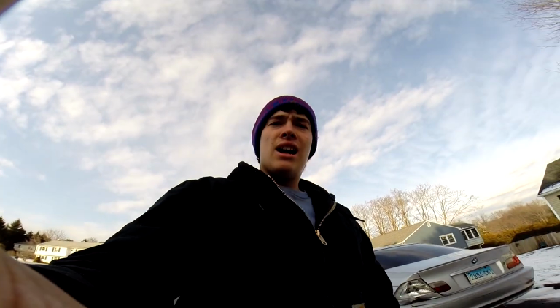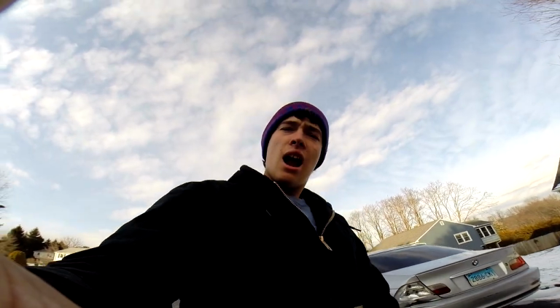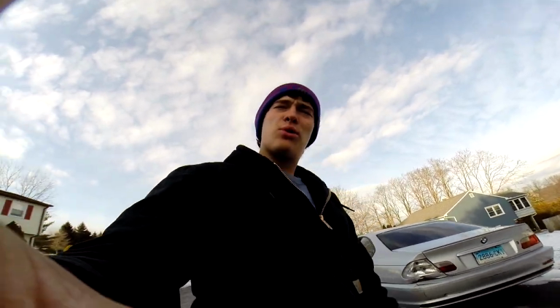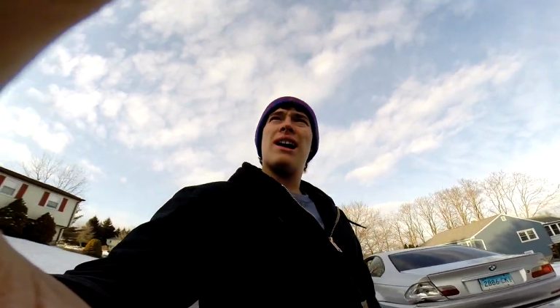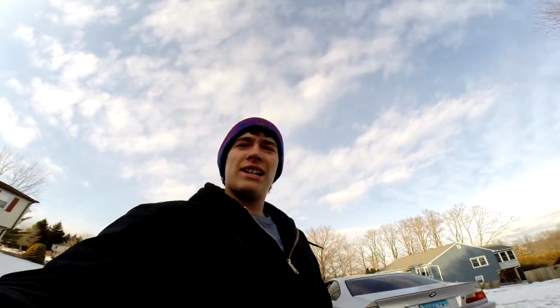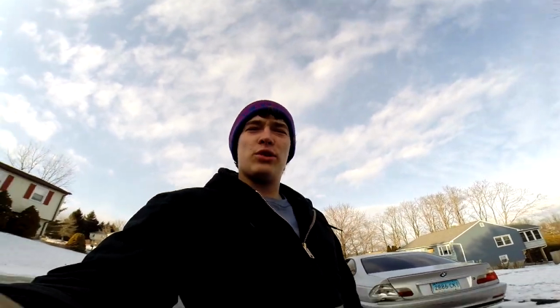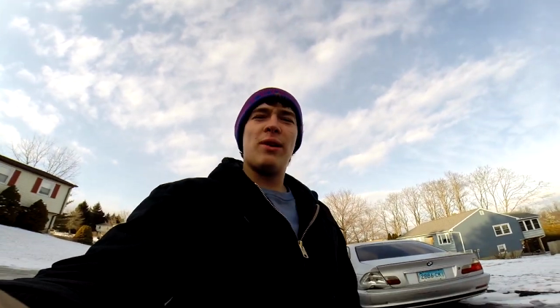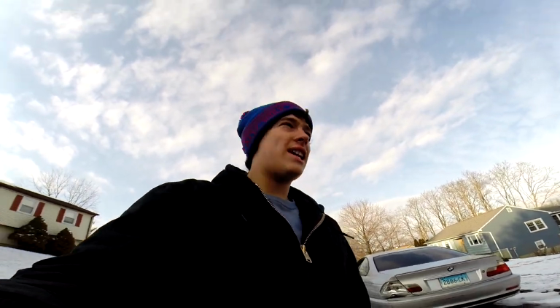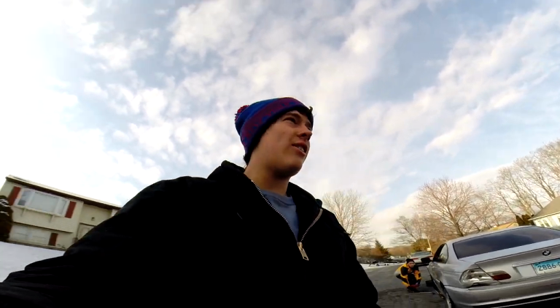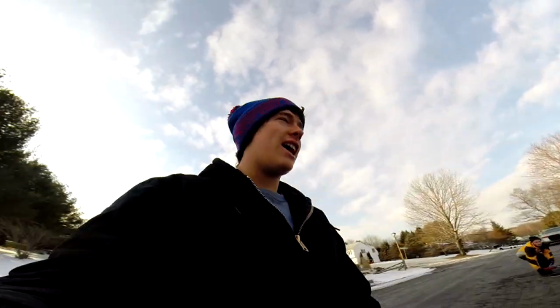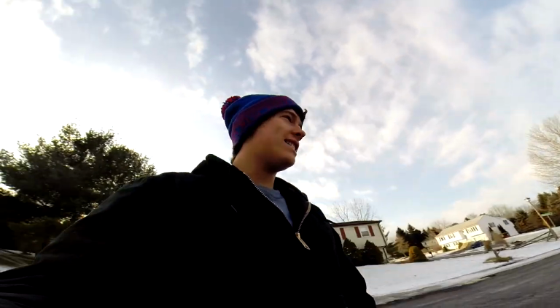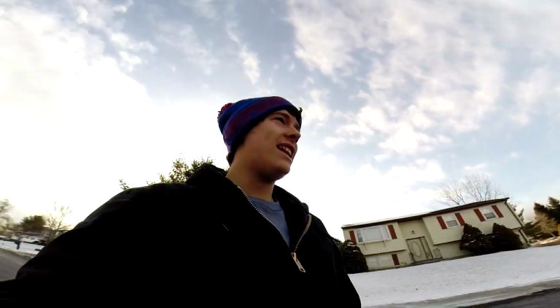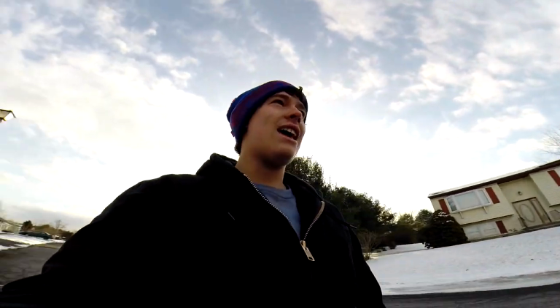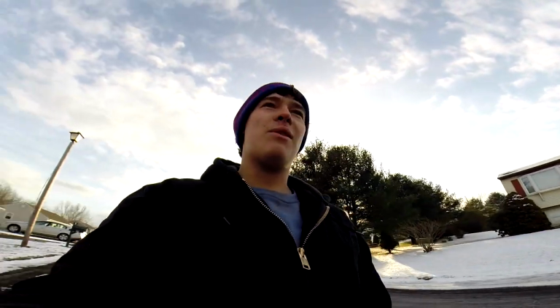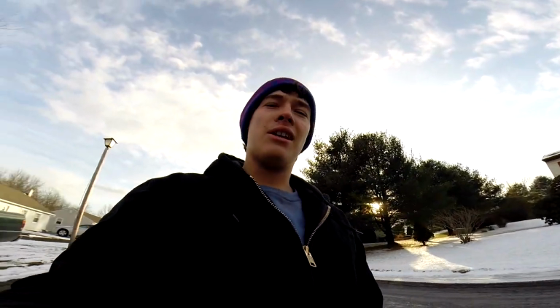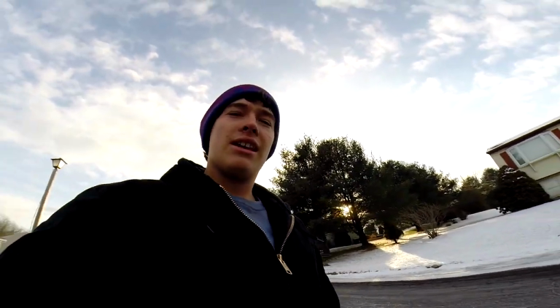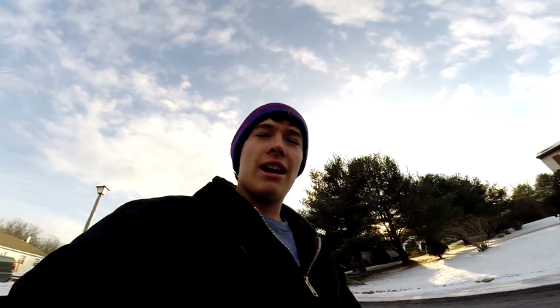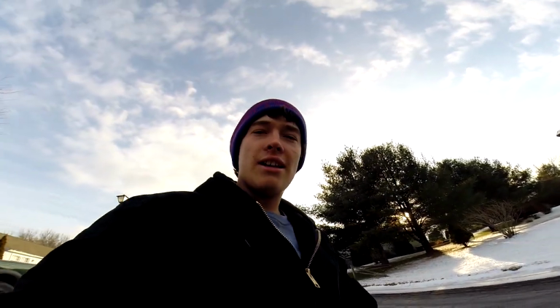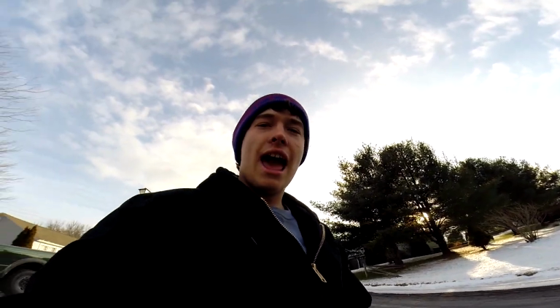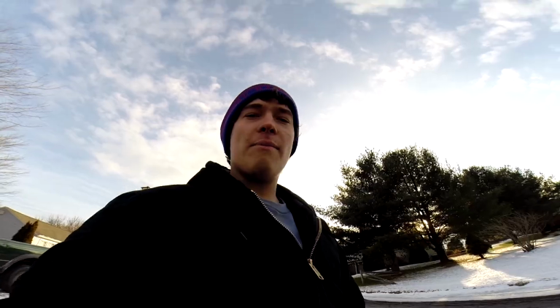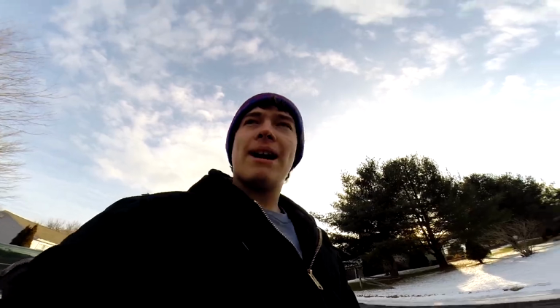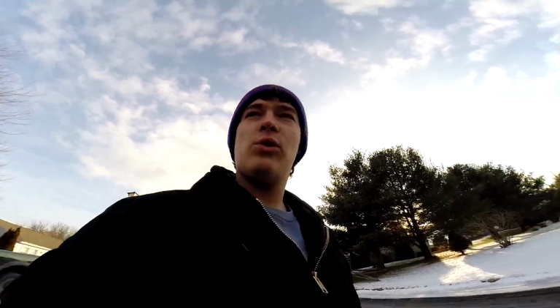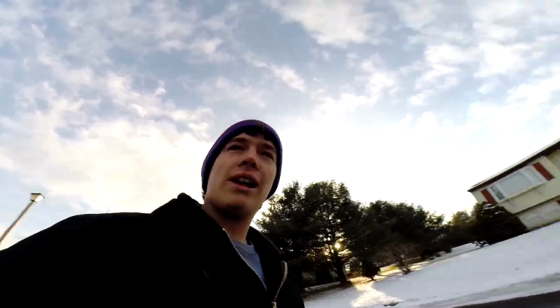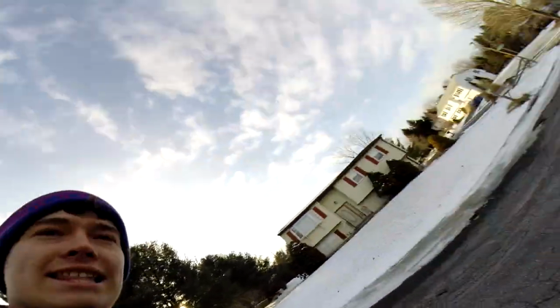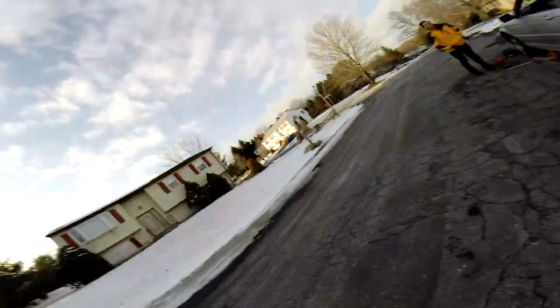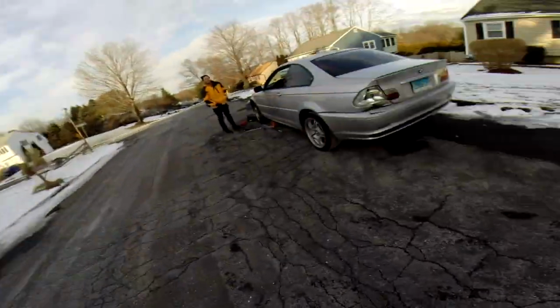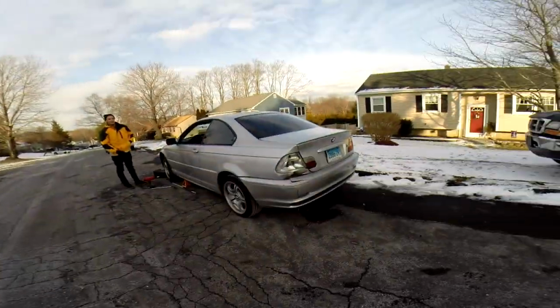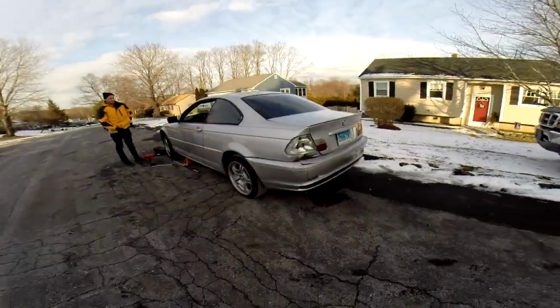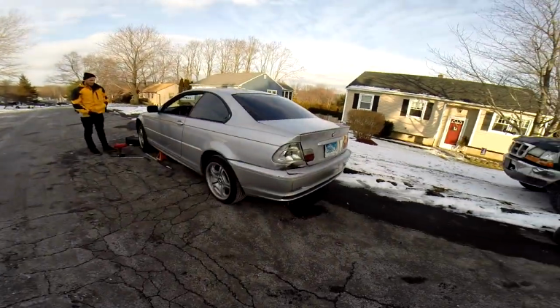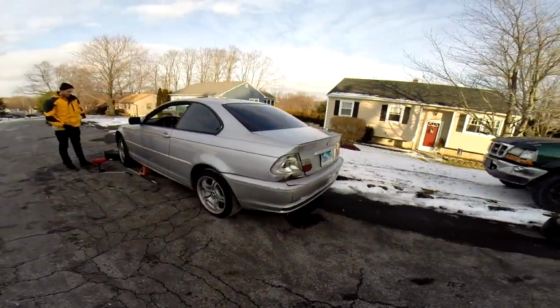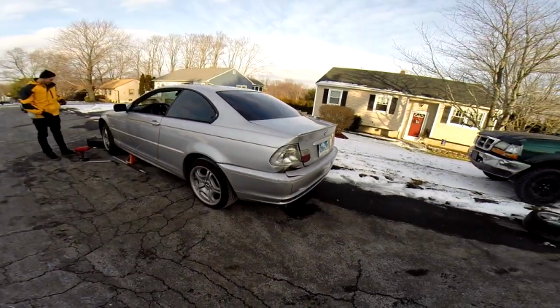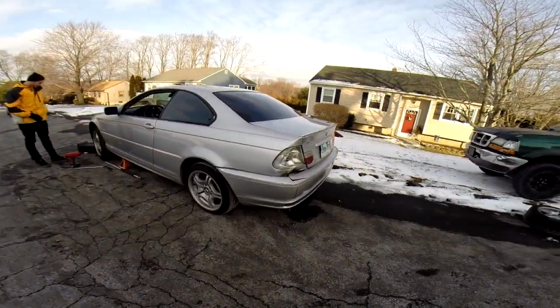Hi, what's going on guys? Chris Renick here, and today we're gonna have a better look at the E46 — for real this time.